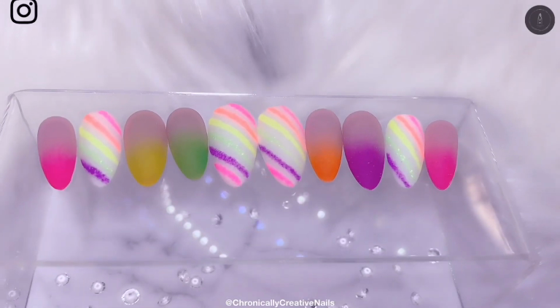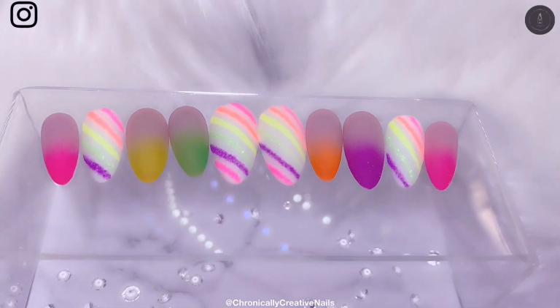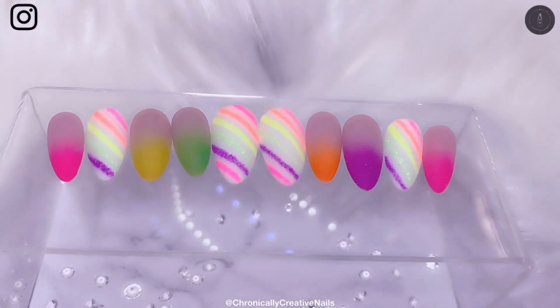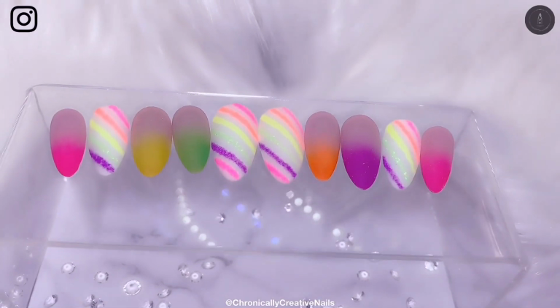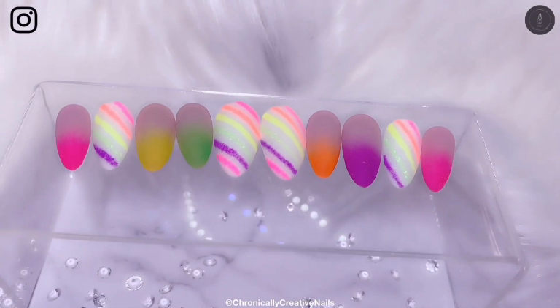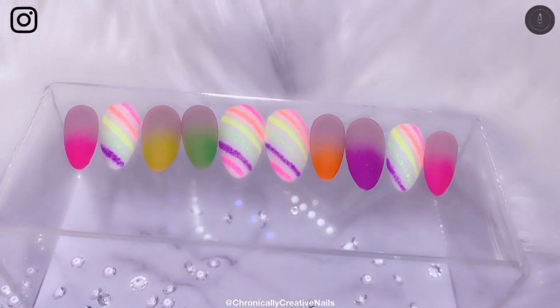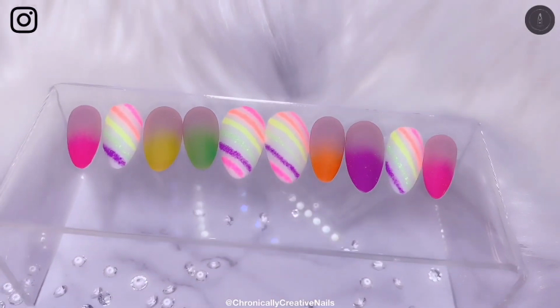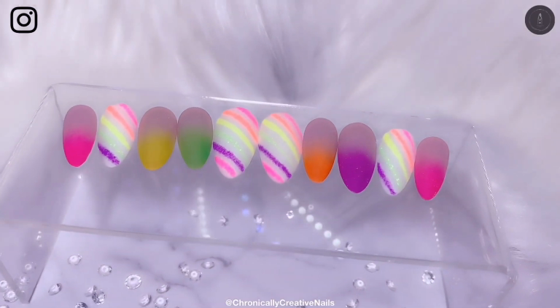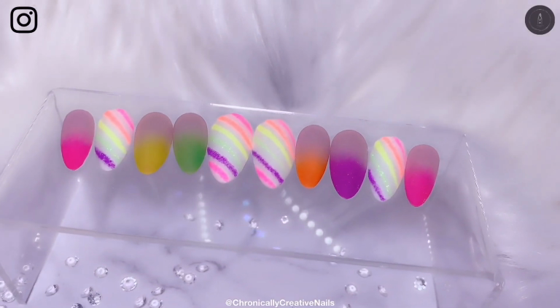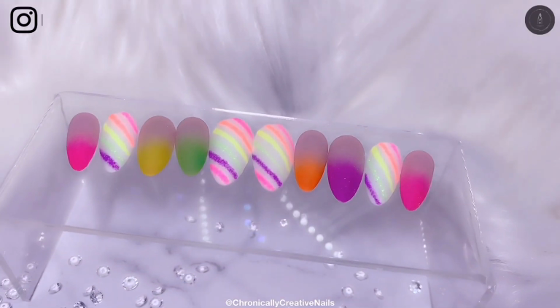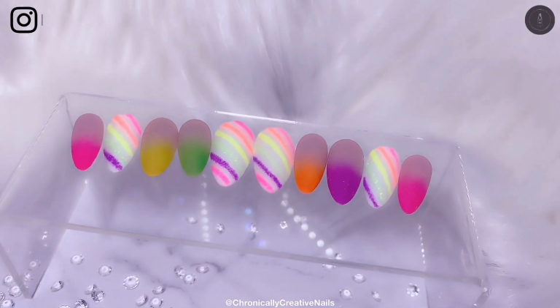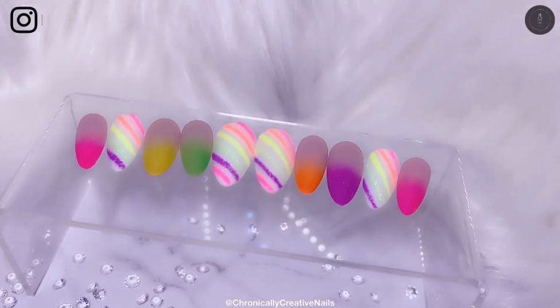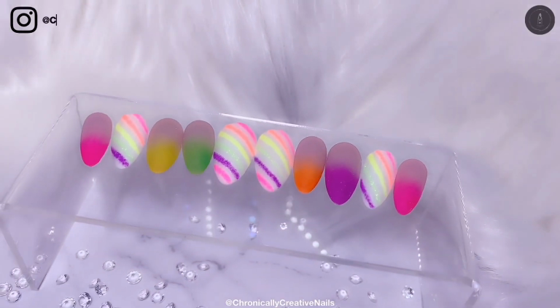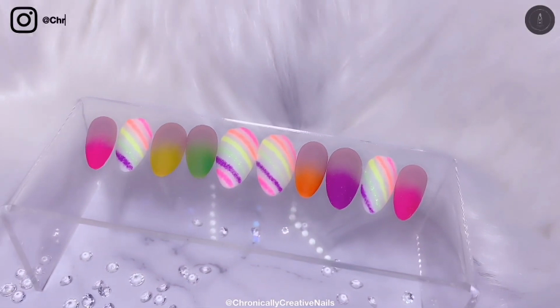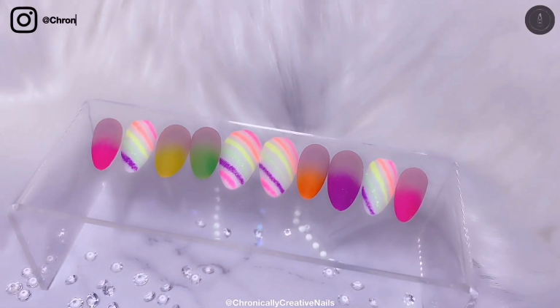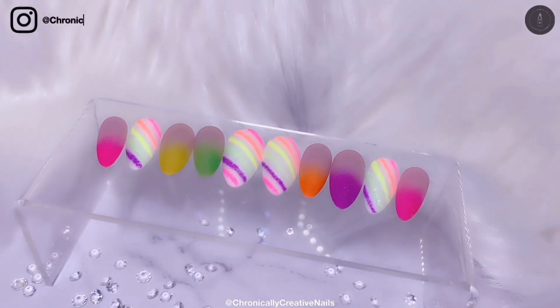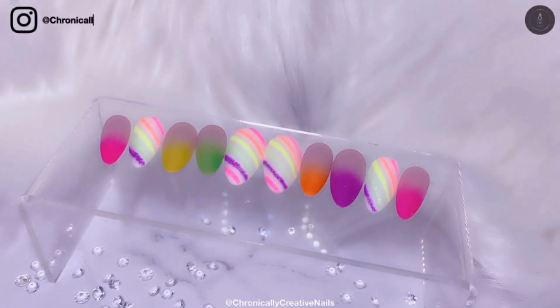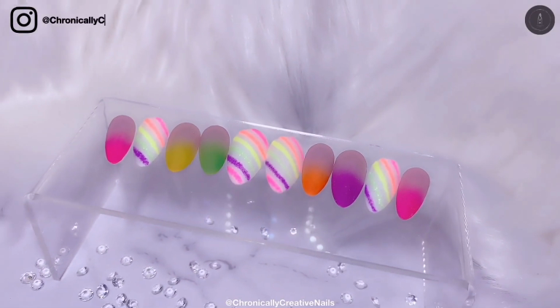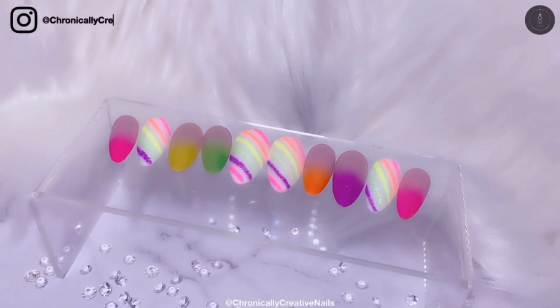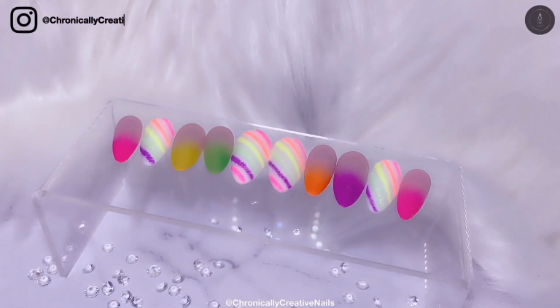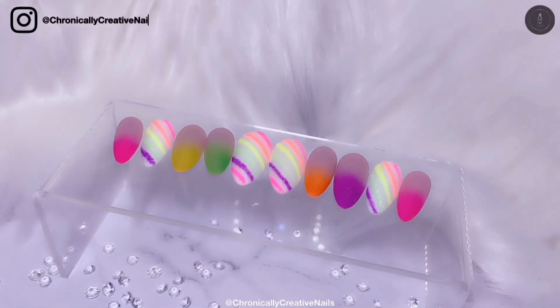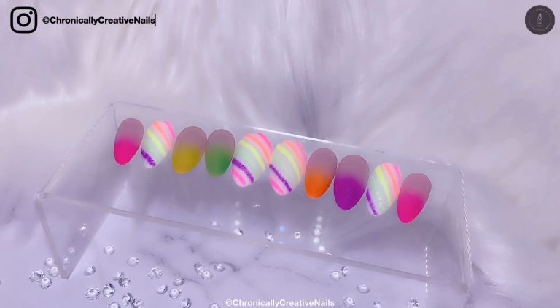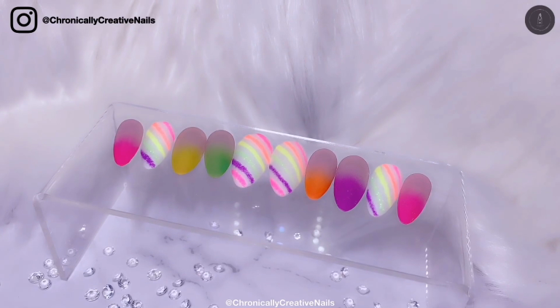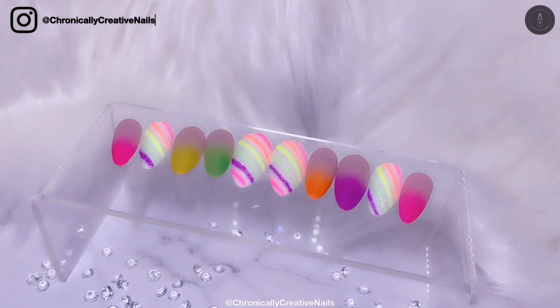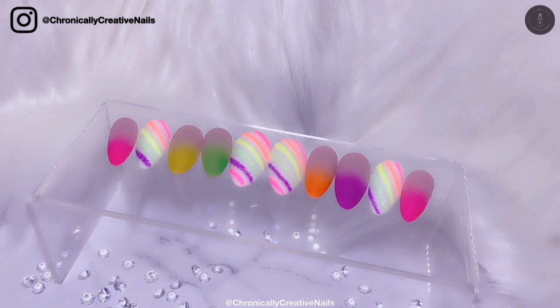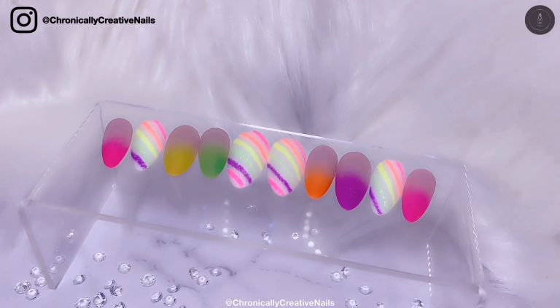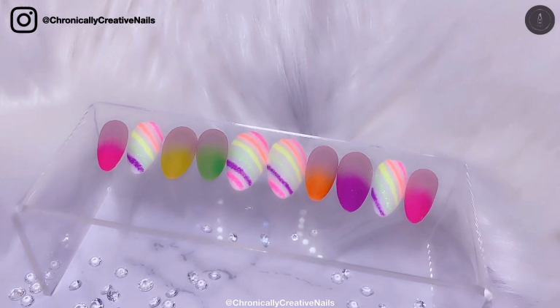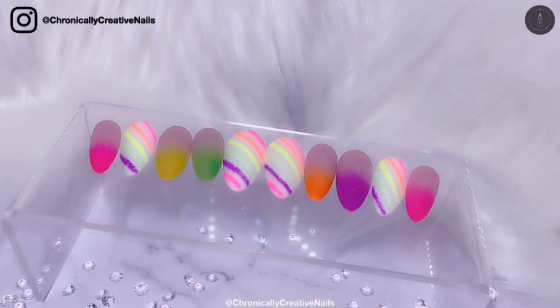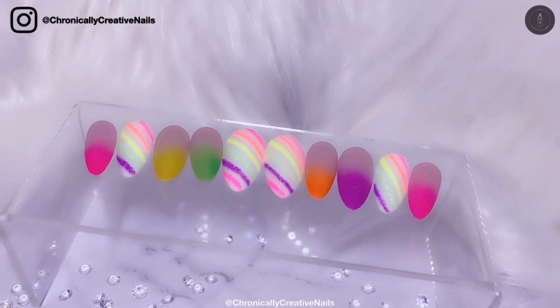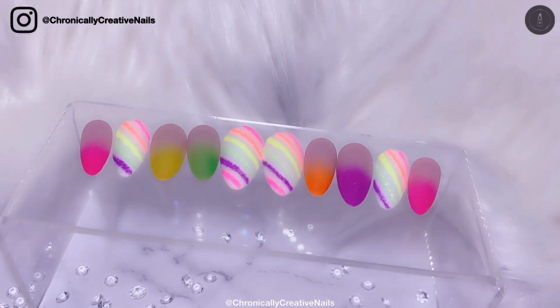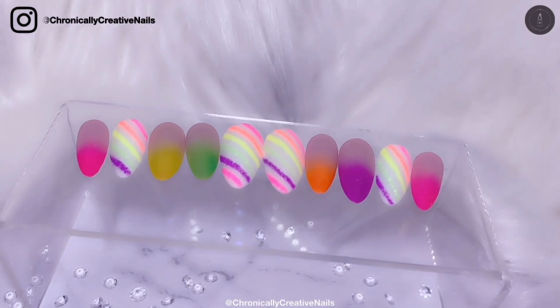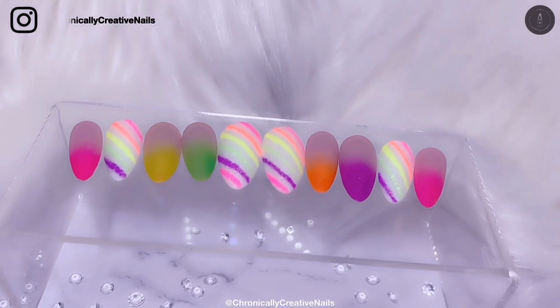Hello and welcome back to my channel. If you would like to see how I created these, then keep on watching.